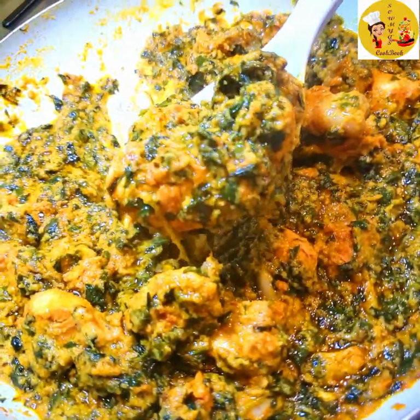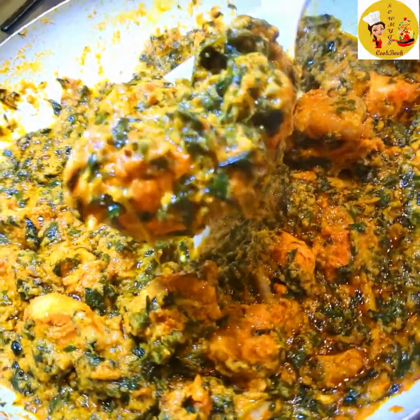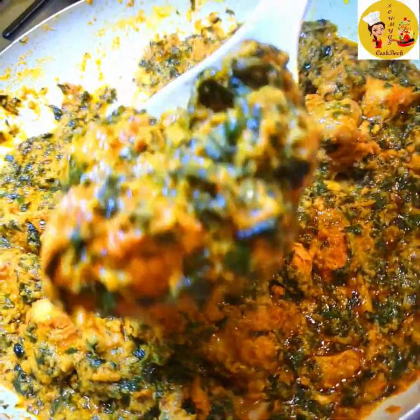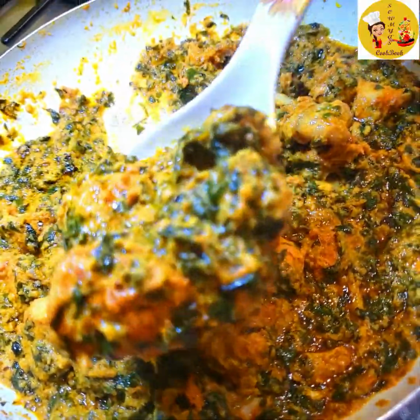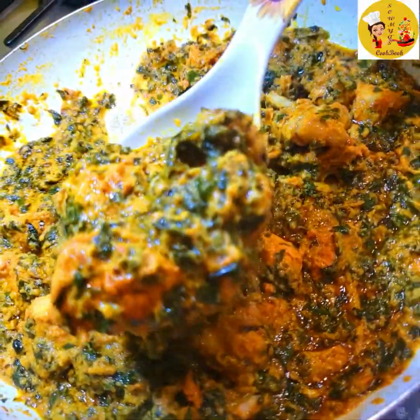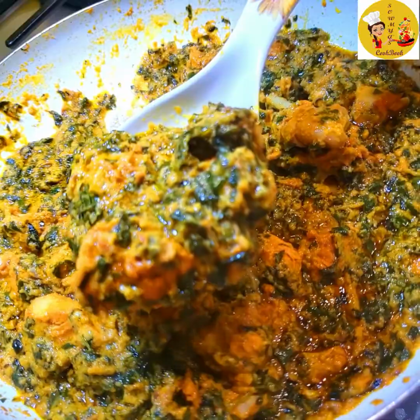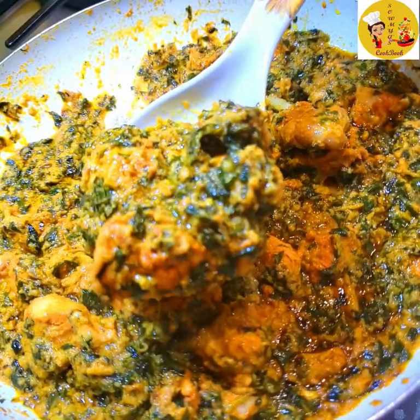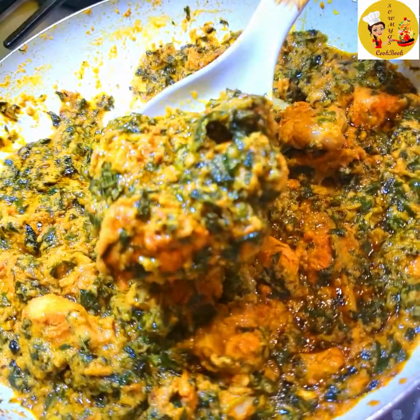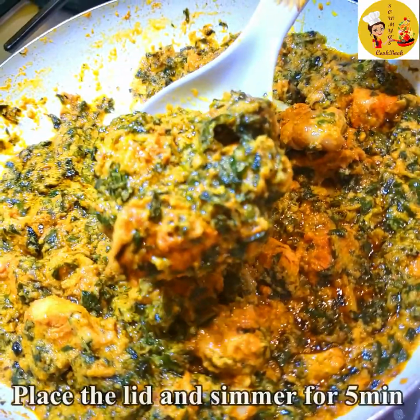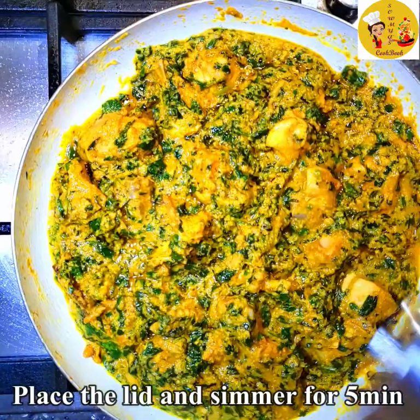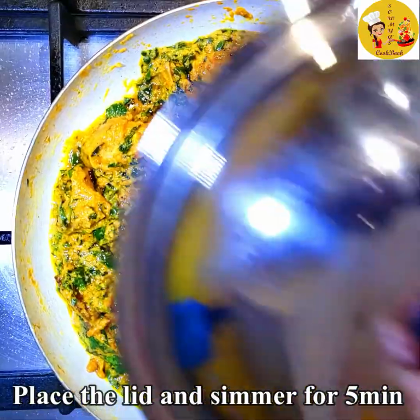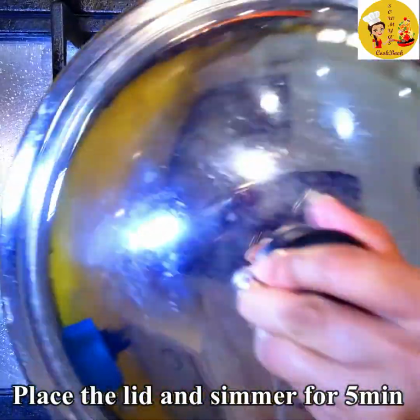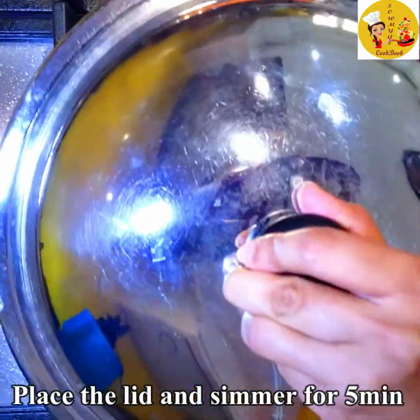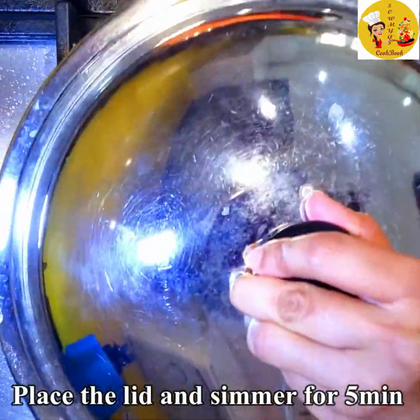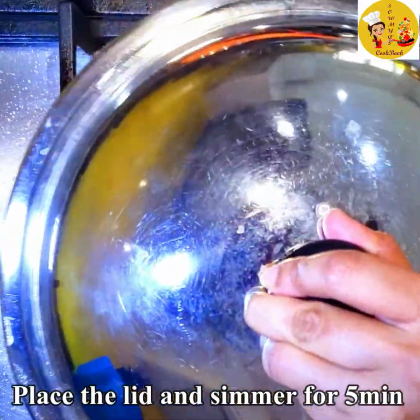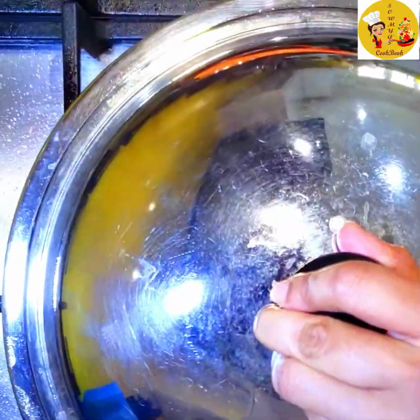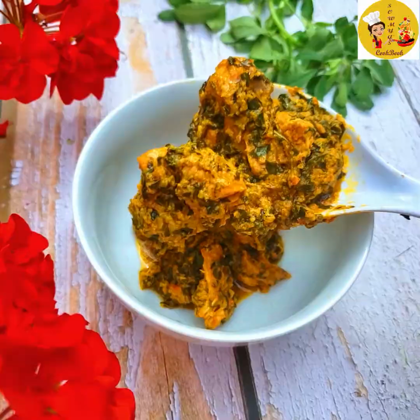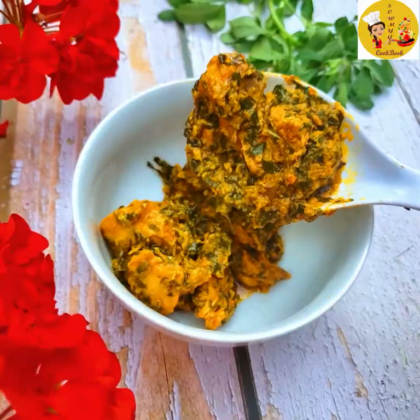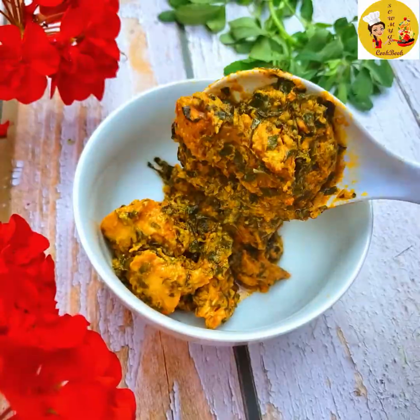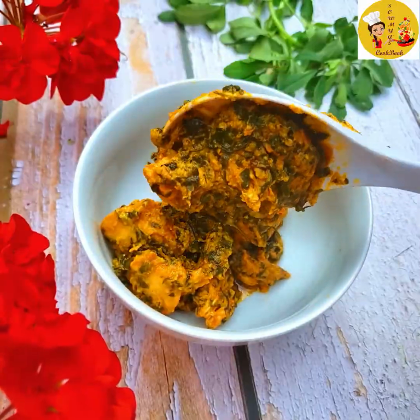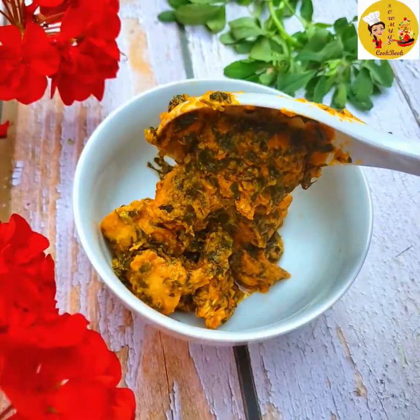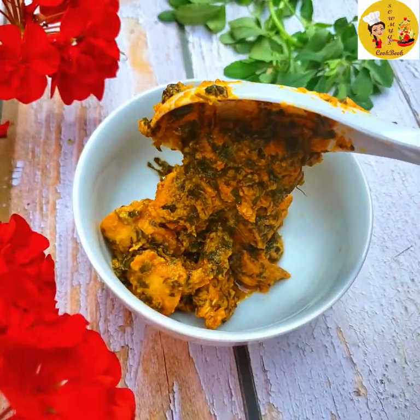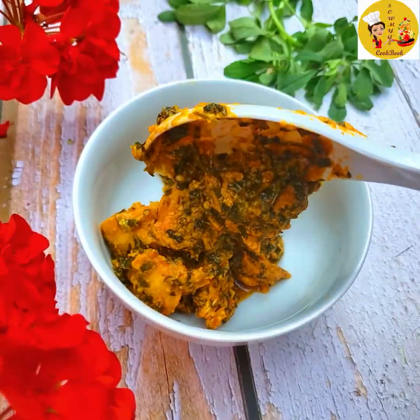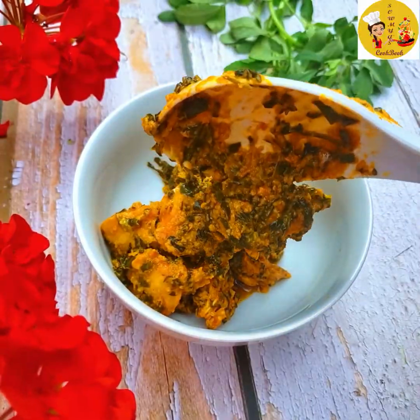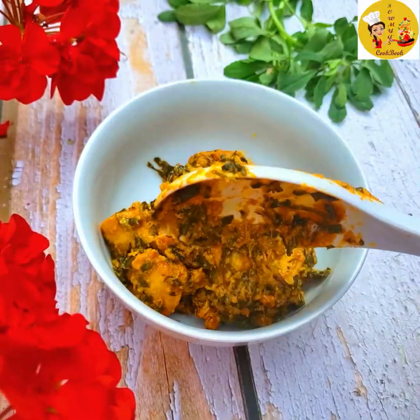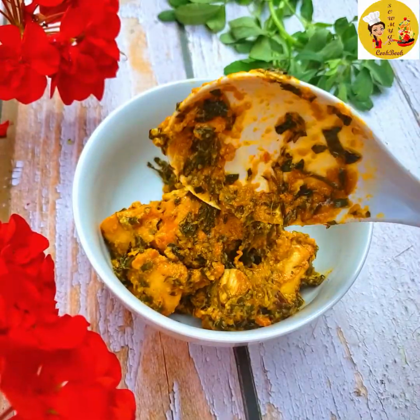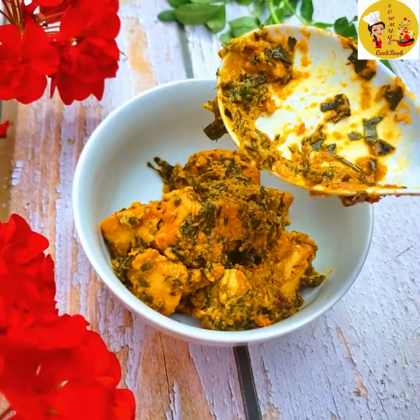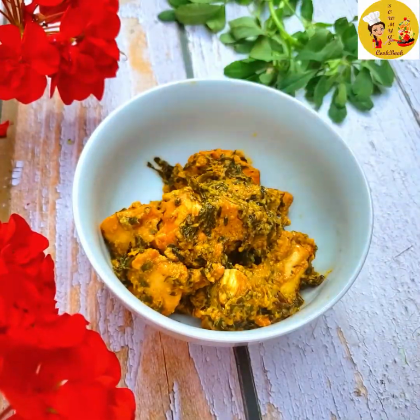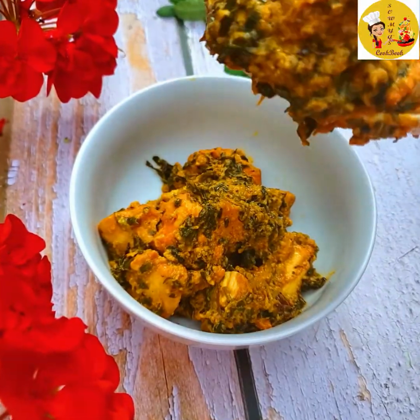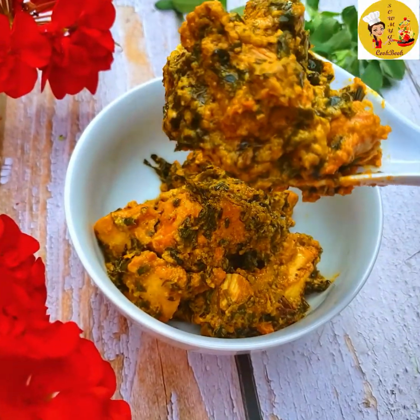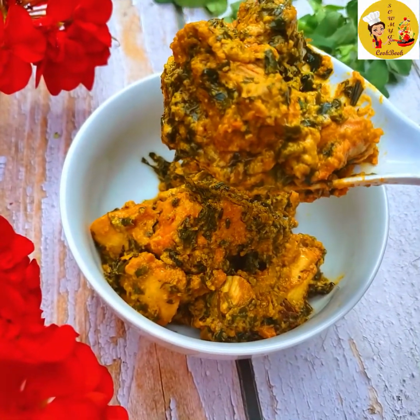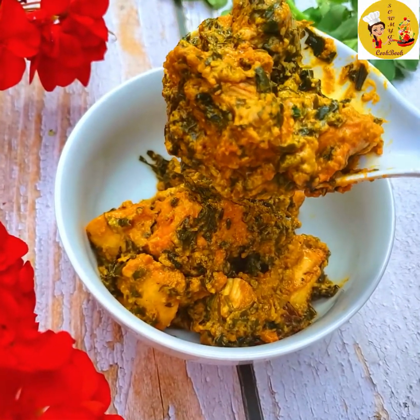Place the lid on and simmer for 5 more minutes and the dish will be ready to serve. This methi chicken is looking so yummy and delicious.